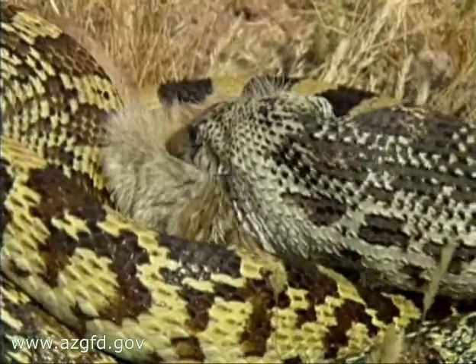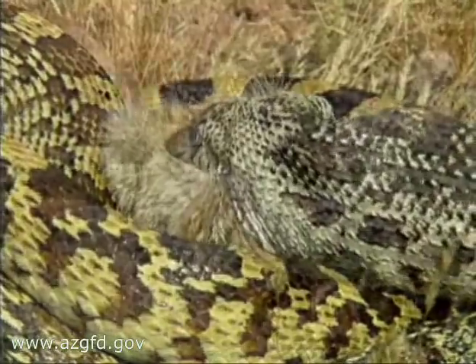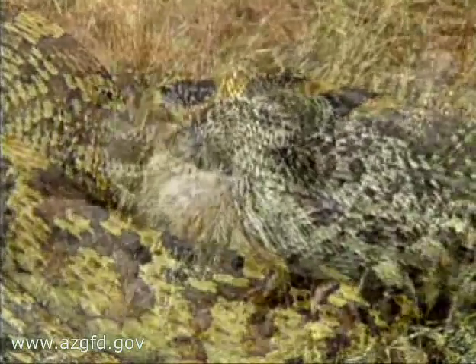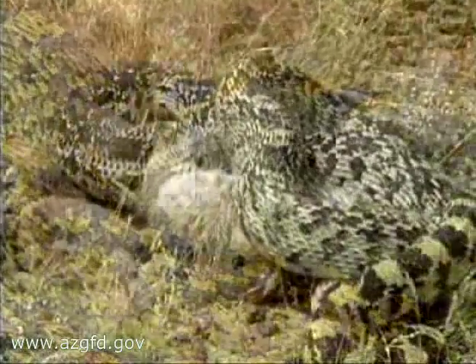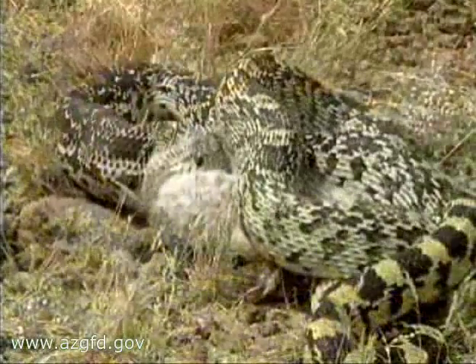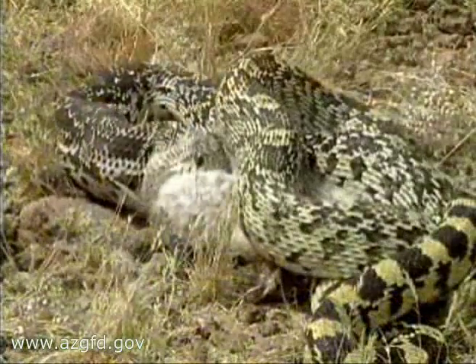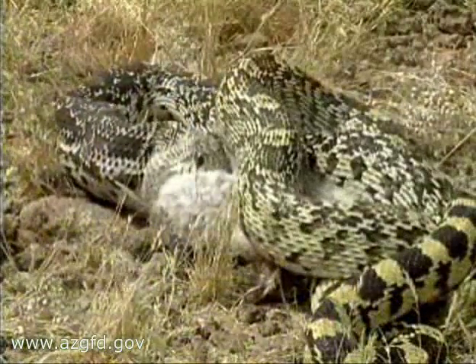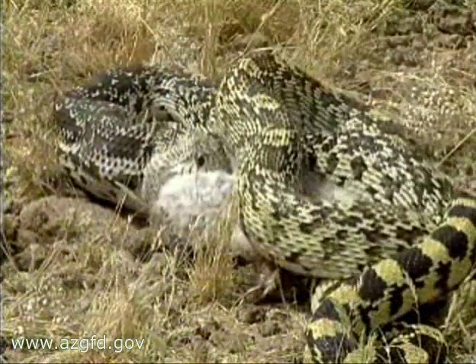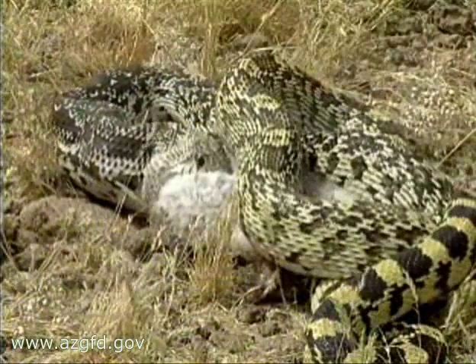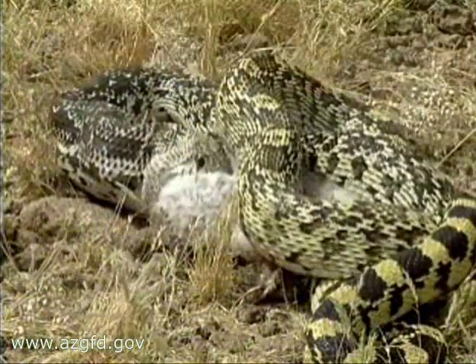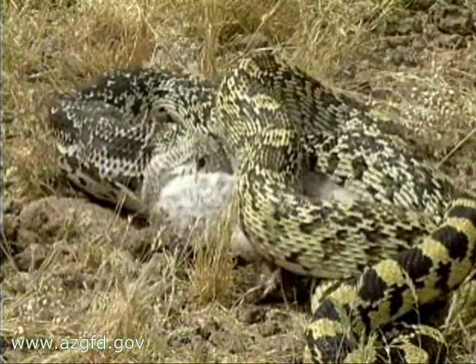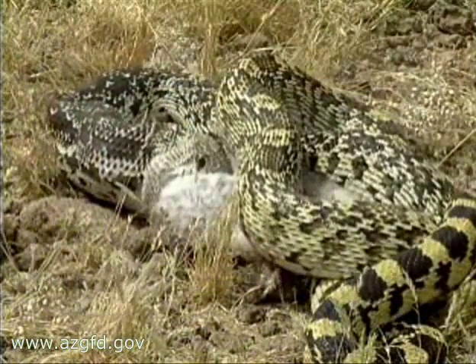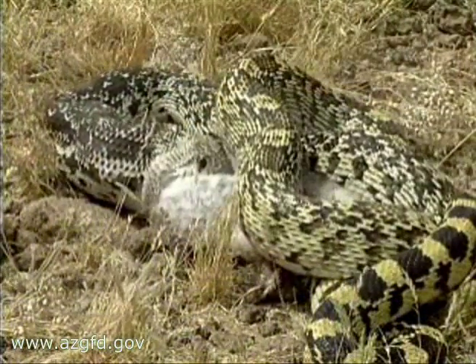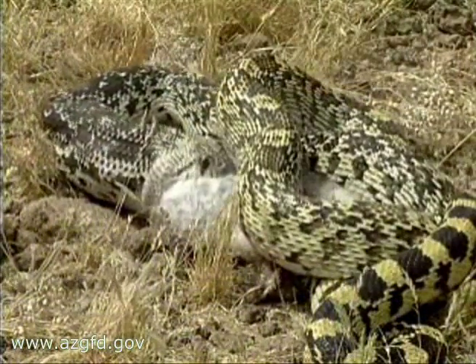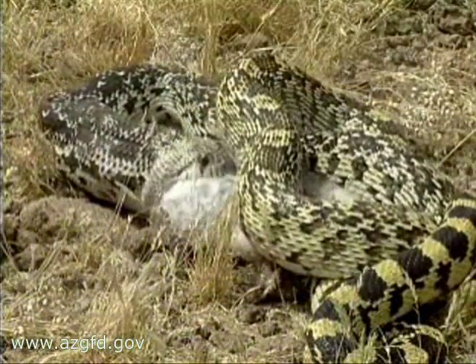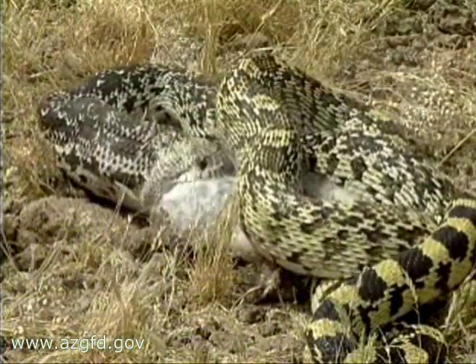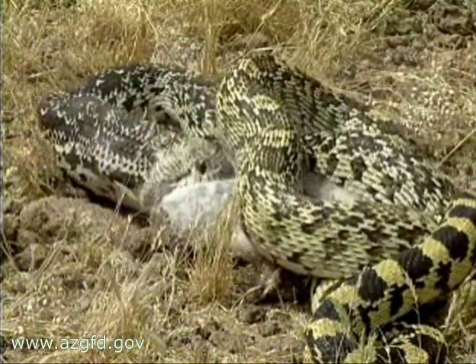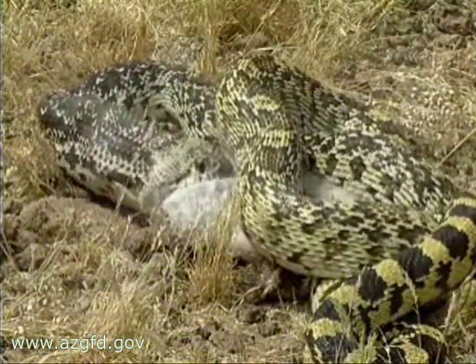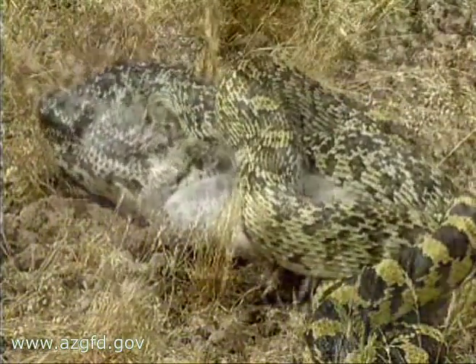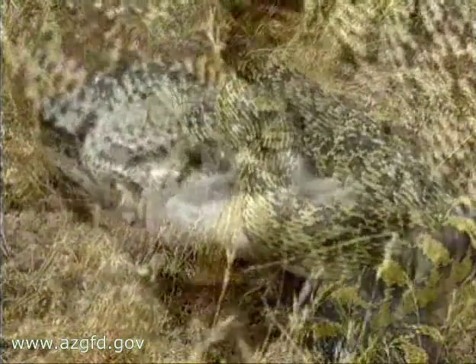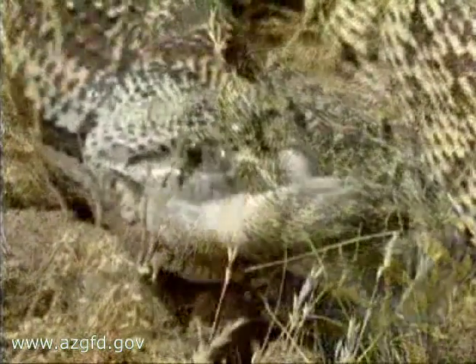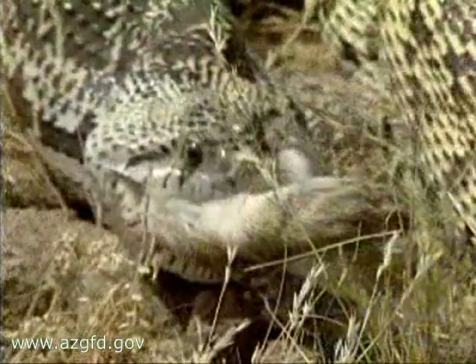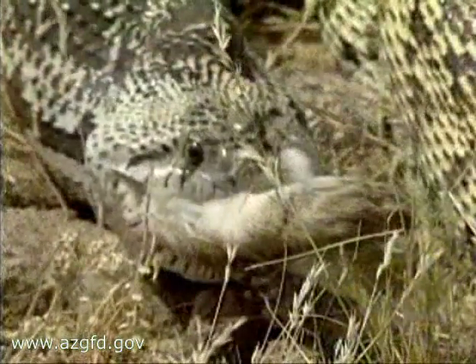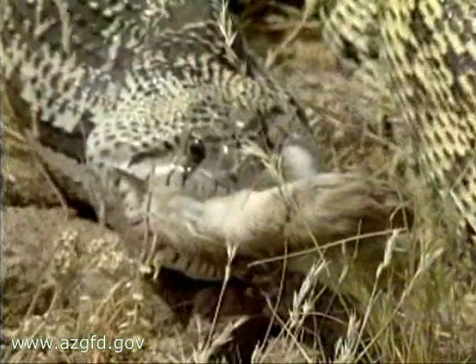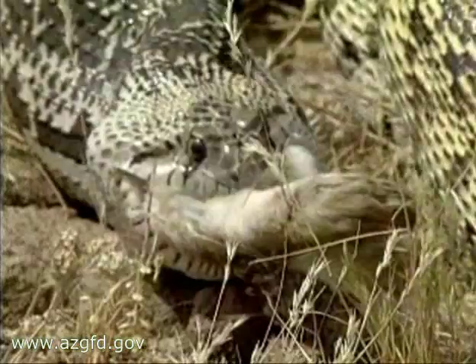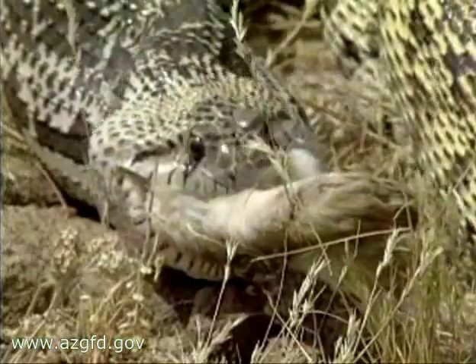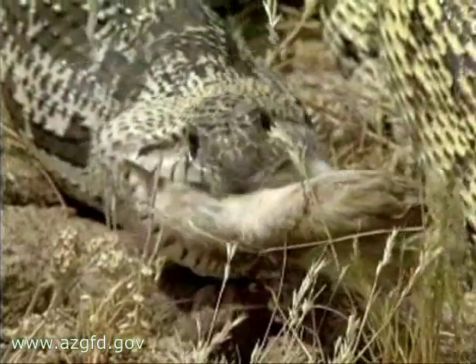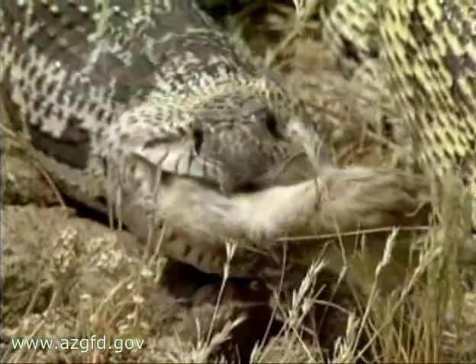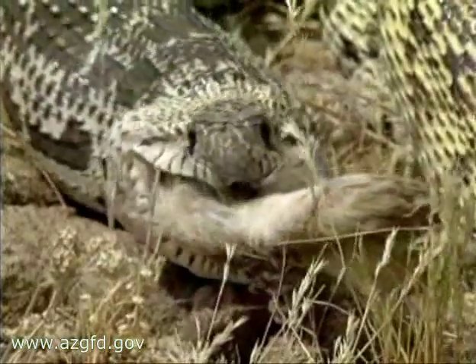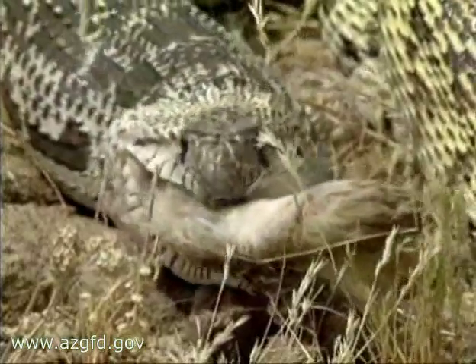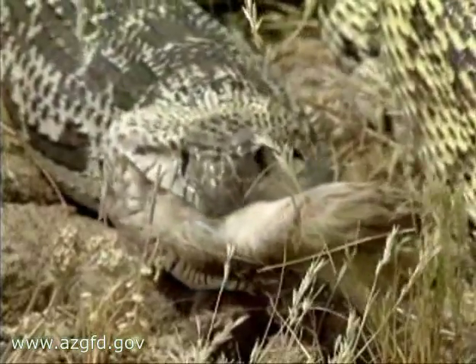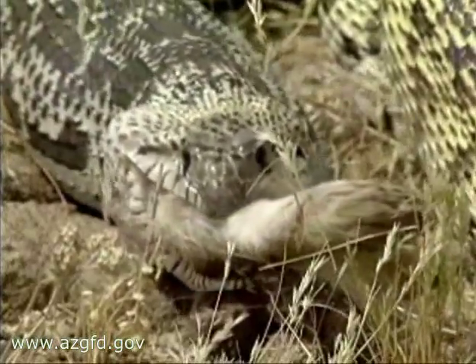The gopher snake is one of the good guys, helping to maintain a balance in the animal kingdom.